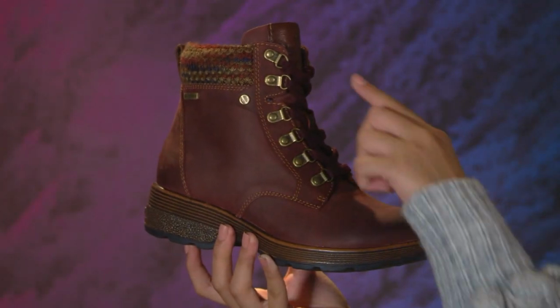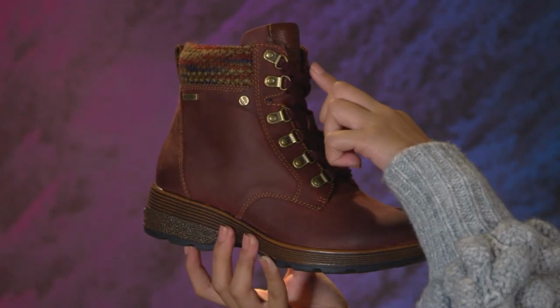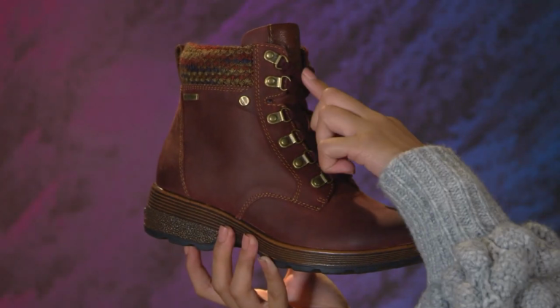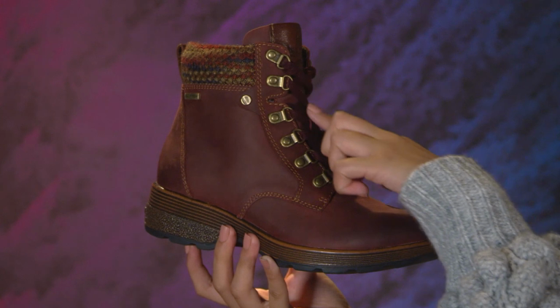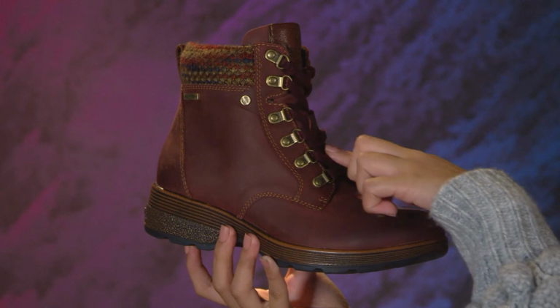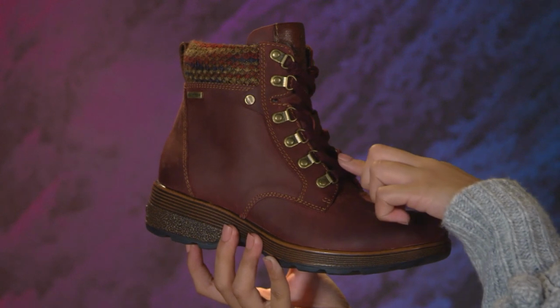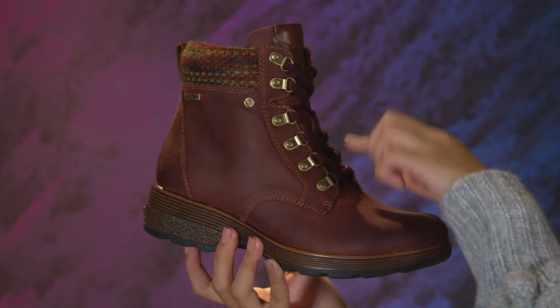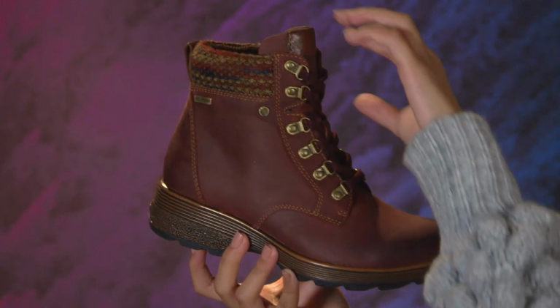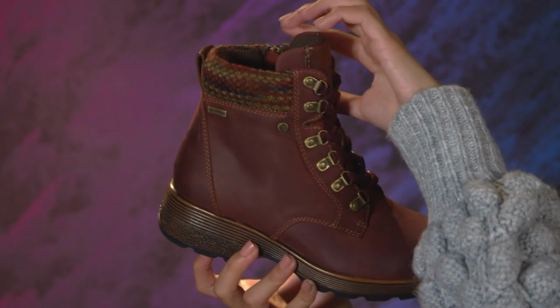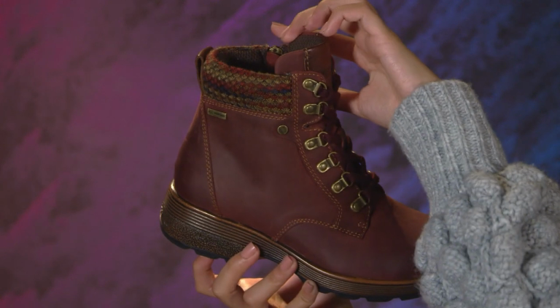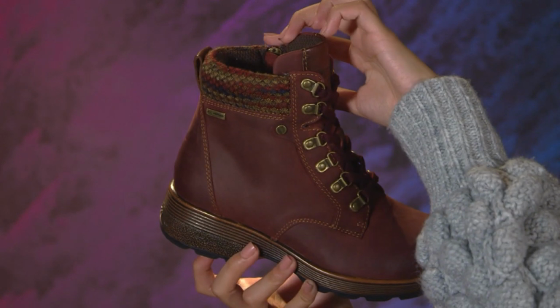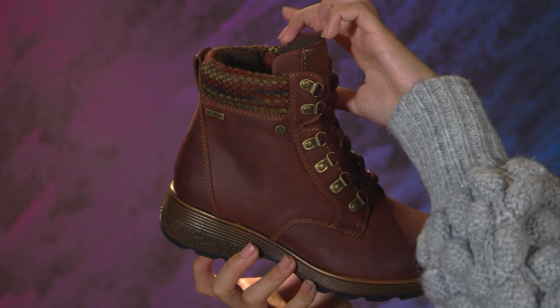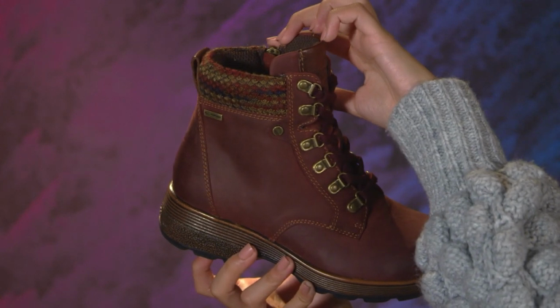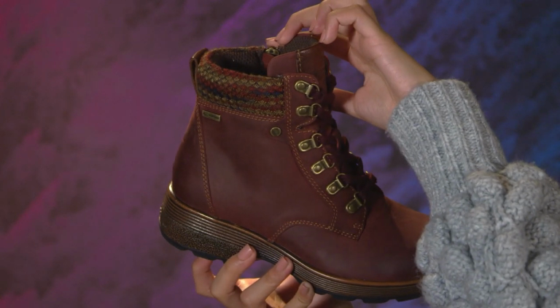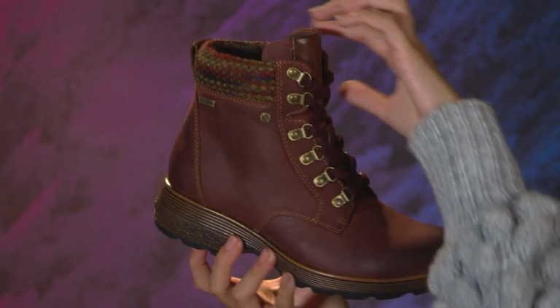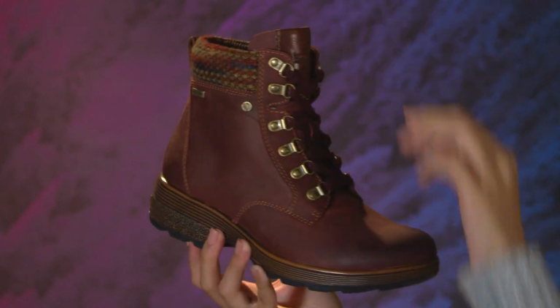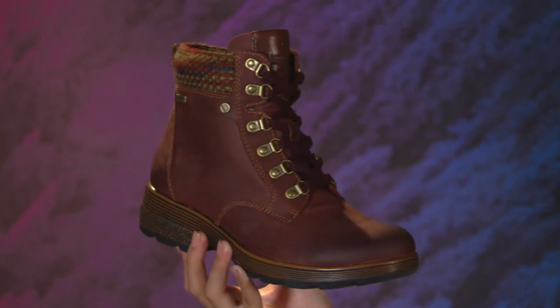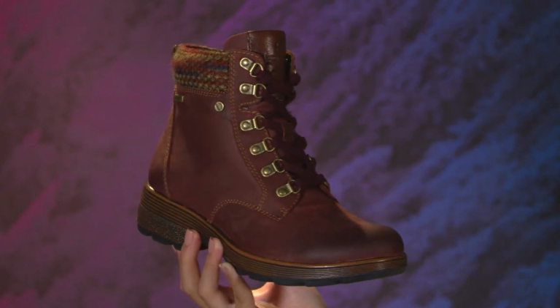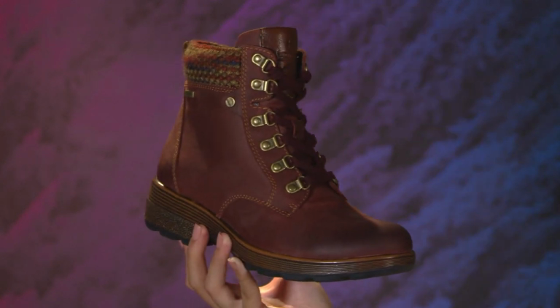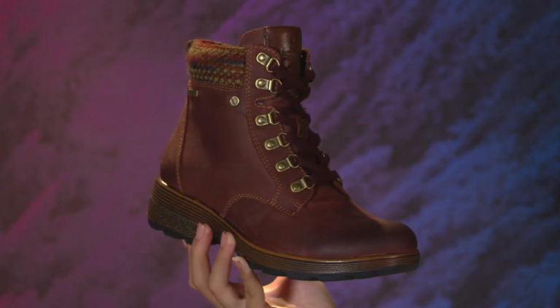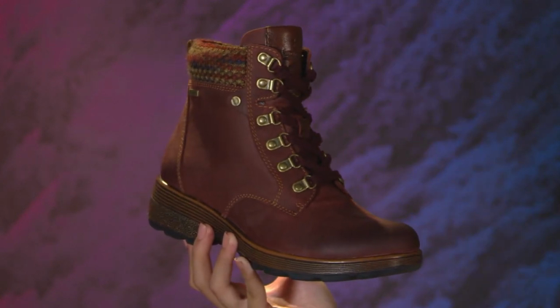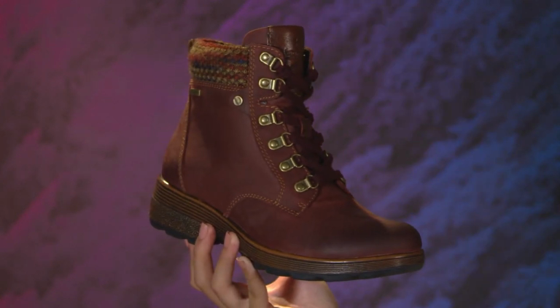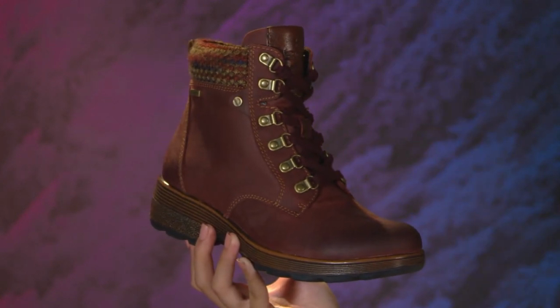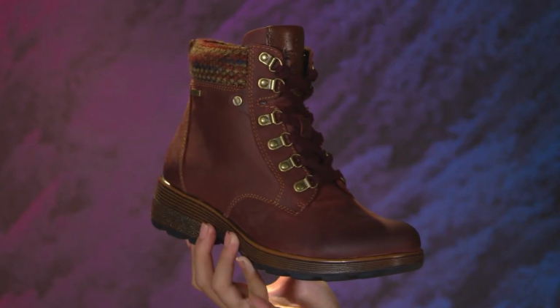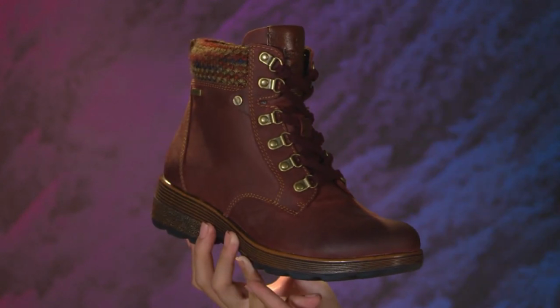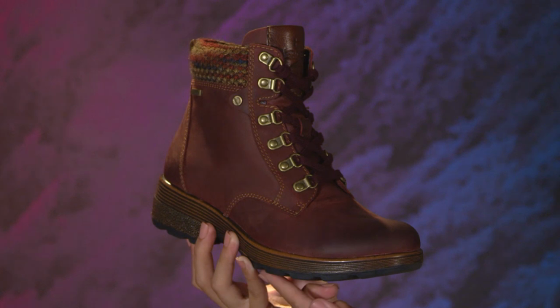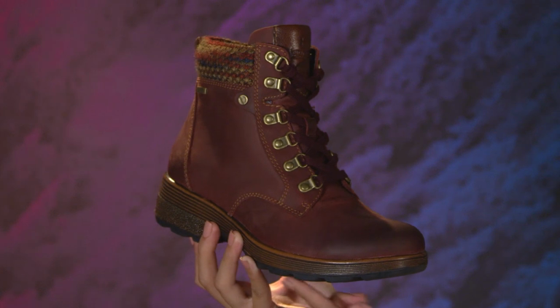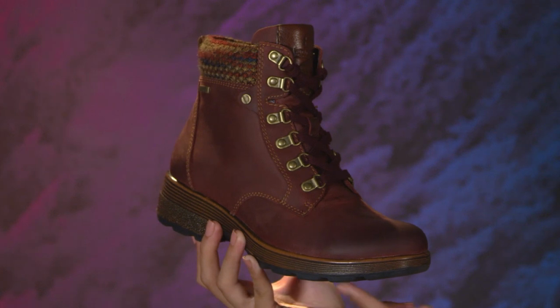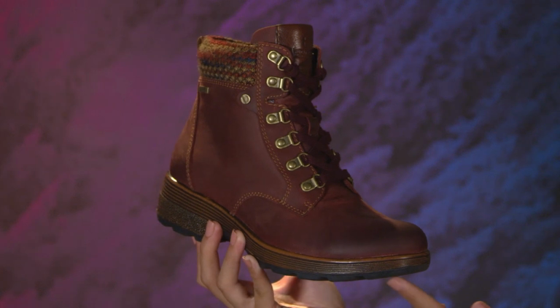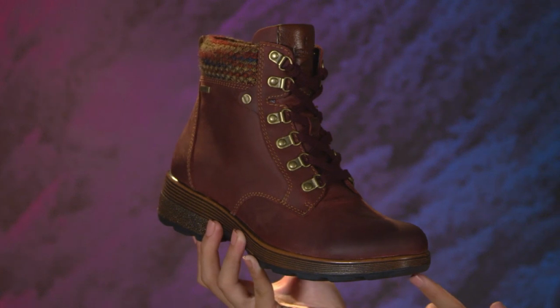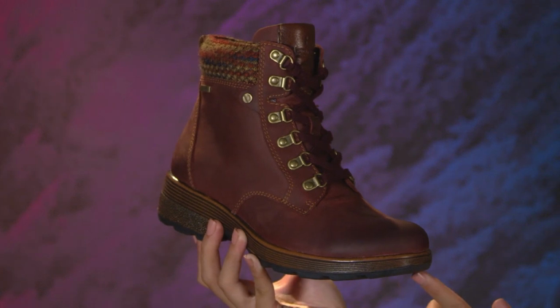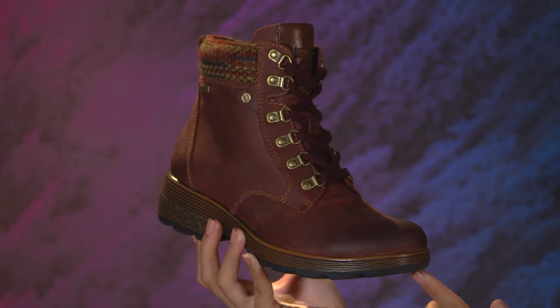Adjust the laces to your liking, then use the inside zipper for easy in, easy out. Plus, you'll love the grip of the slip-resistant rubber outsole.